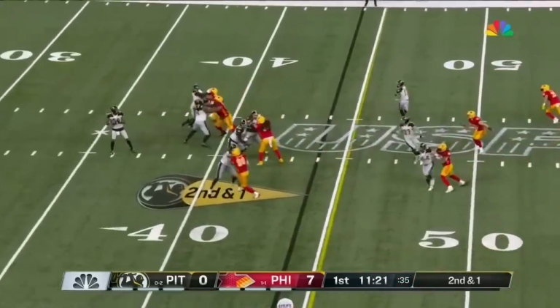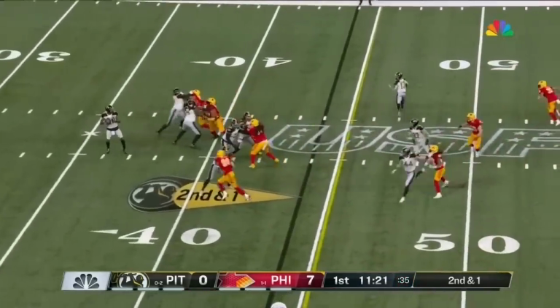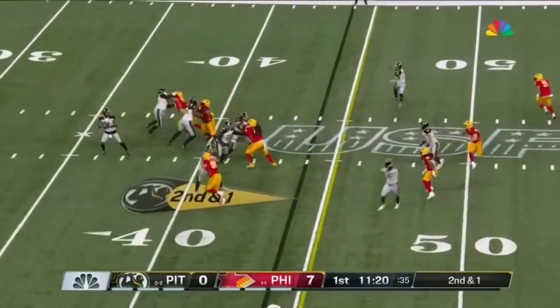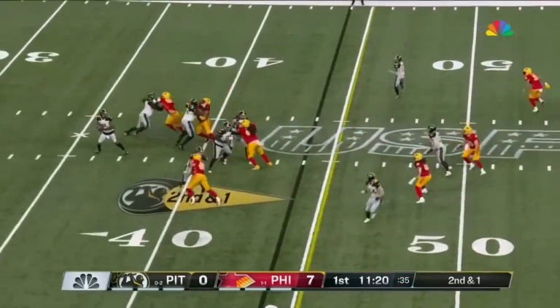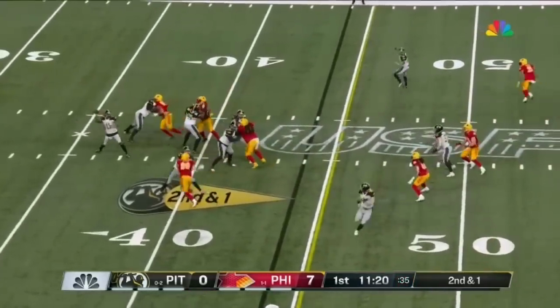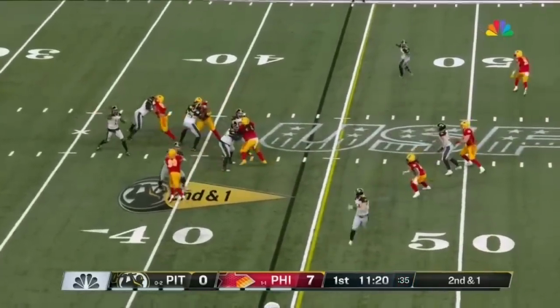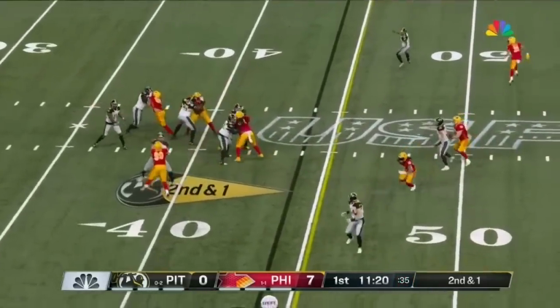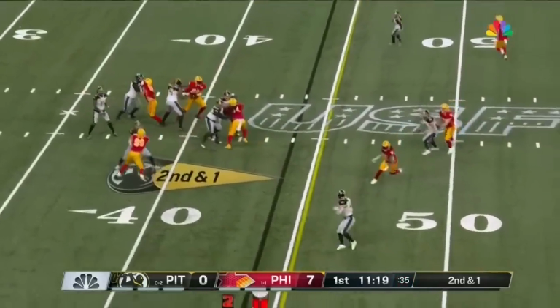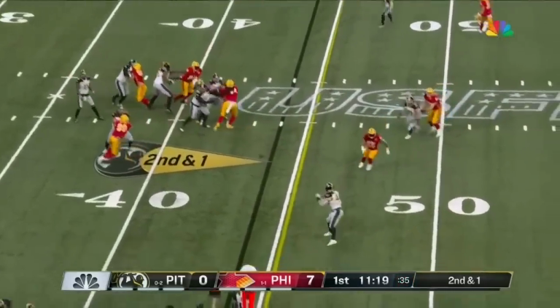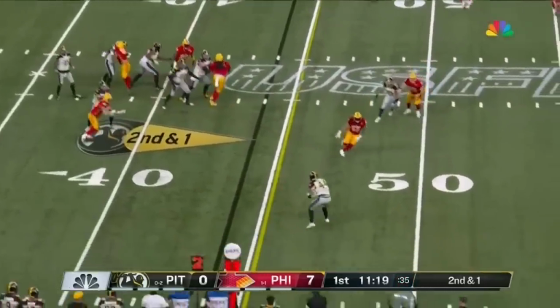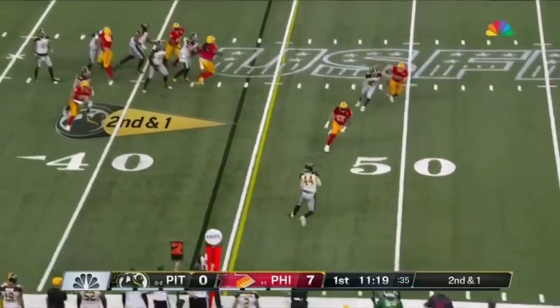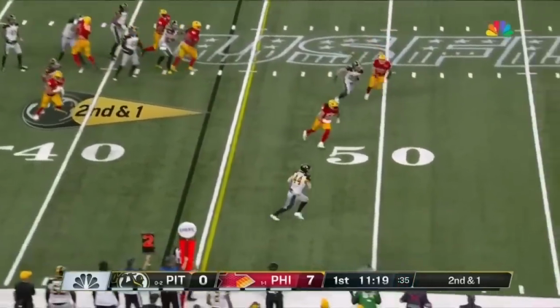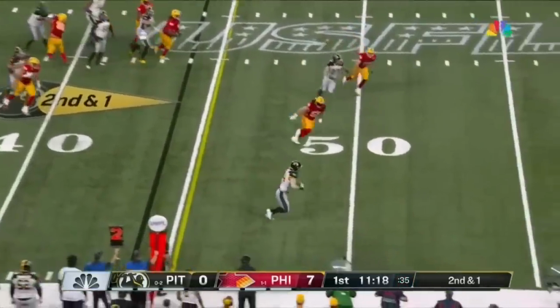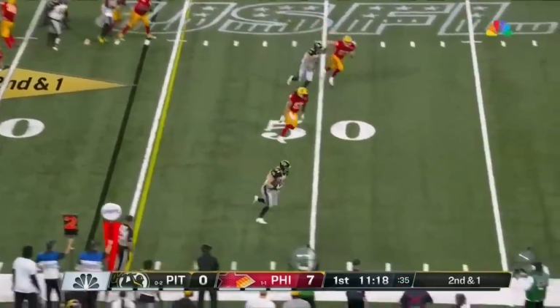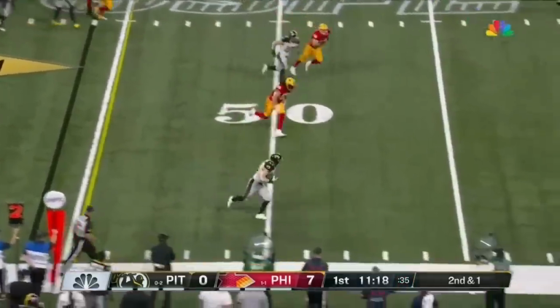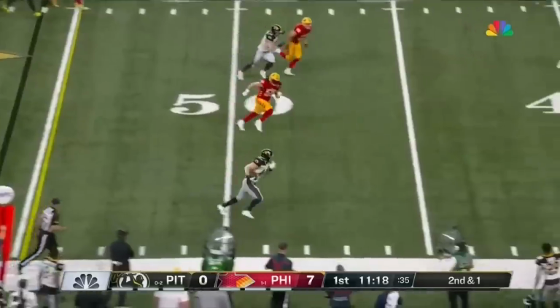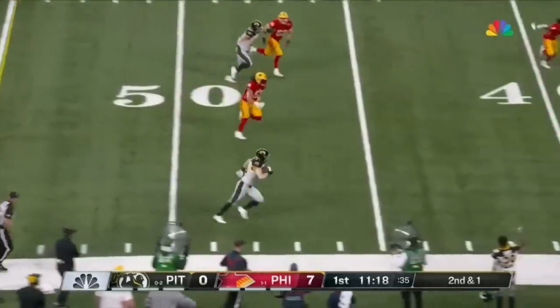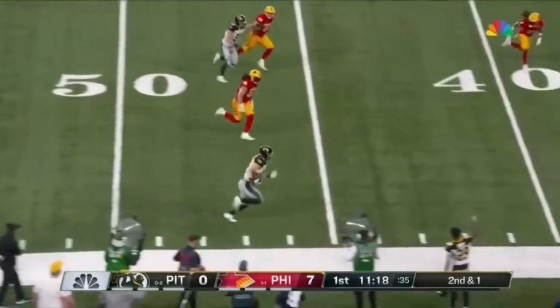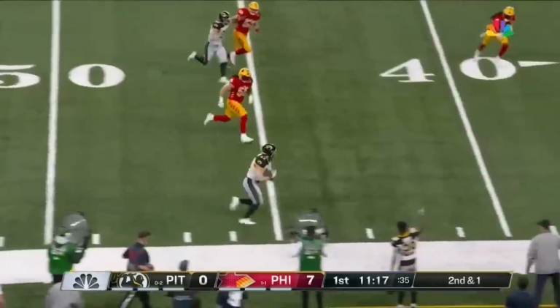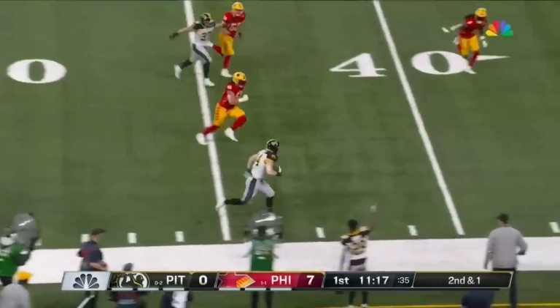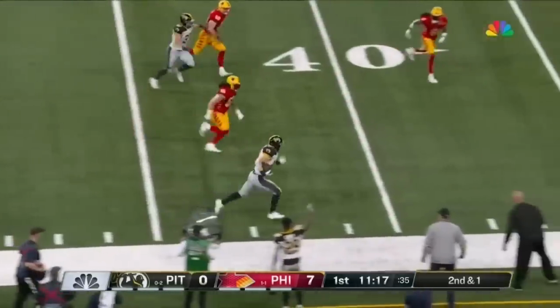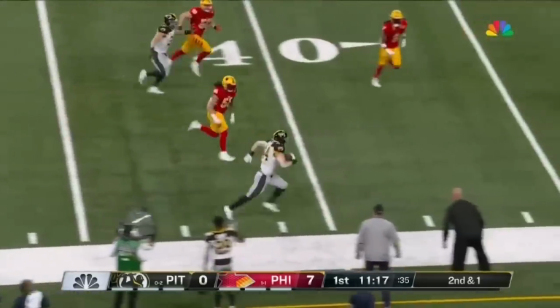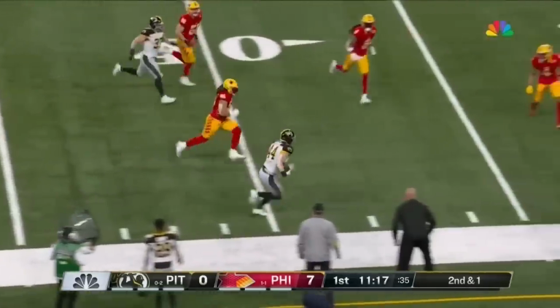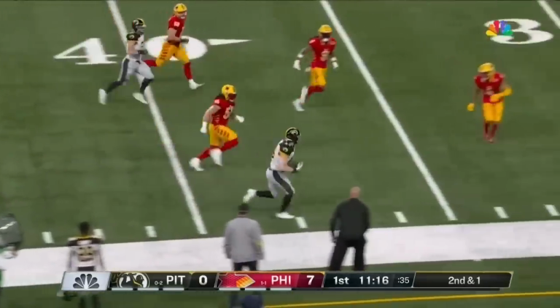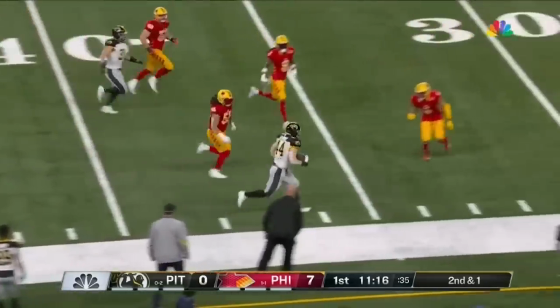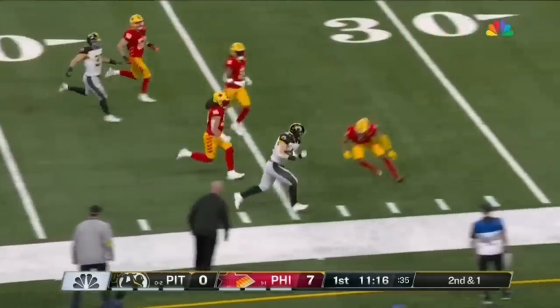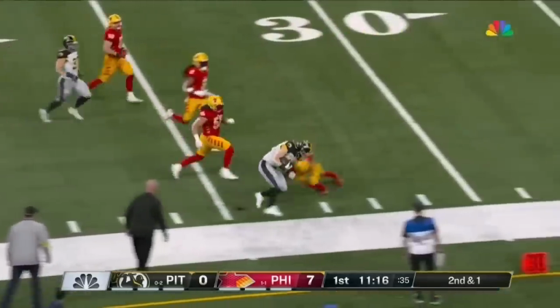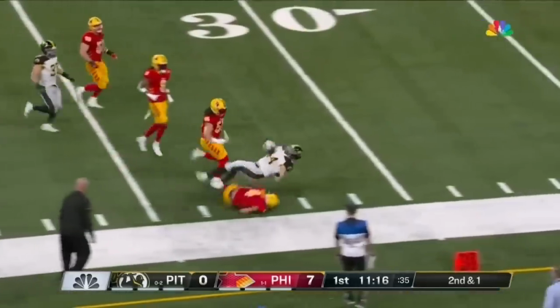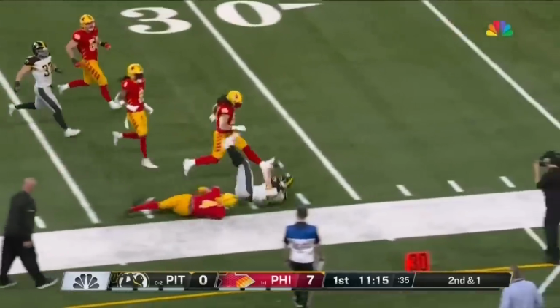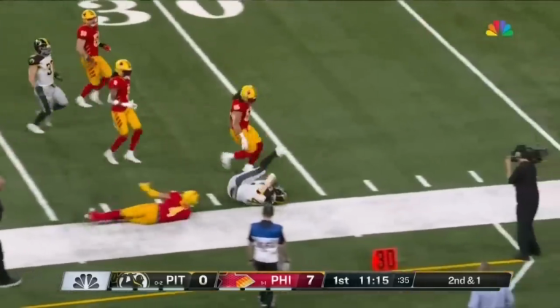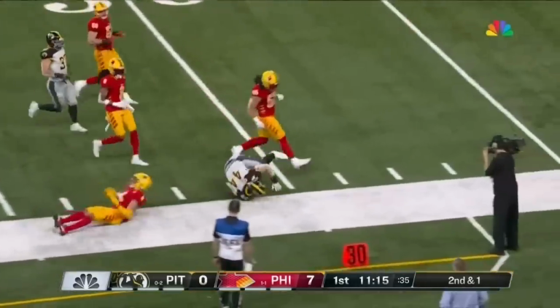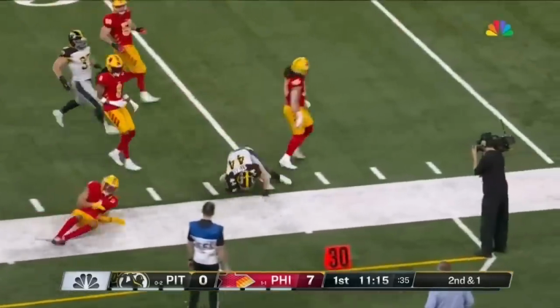Williams drops back. The protection's great here. He hits Mason Stokas, fullback, who has all kinds of space.